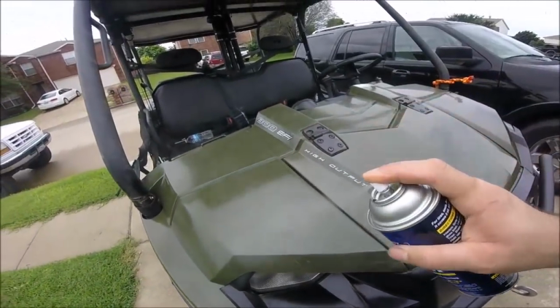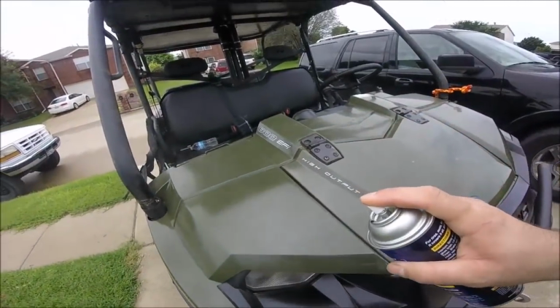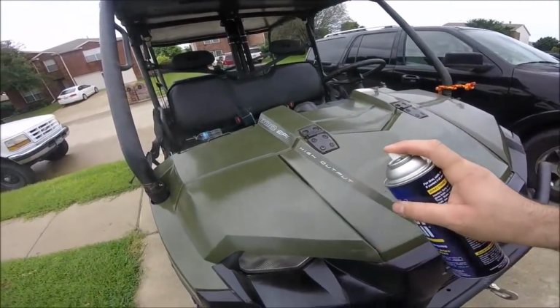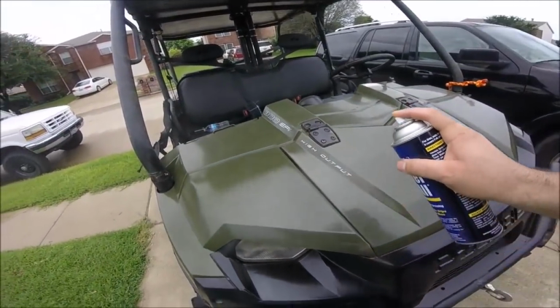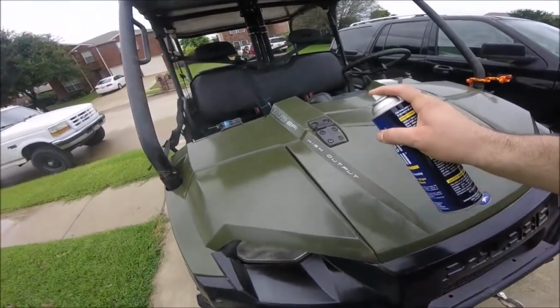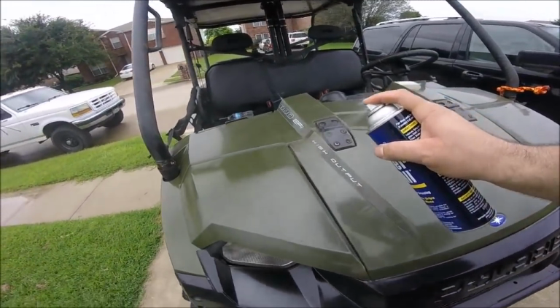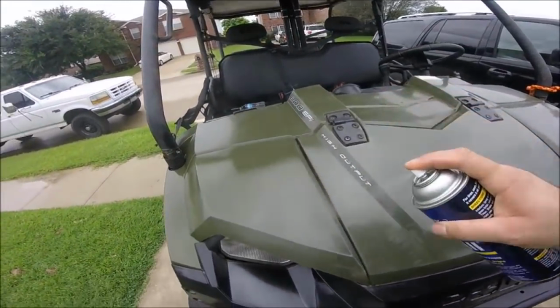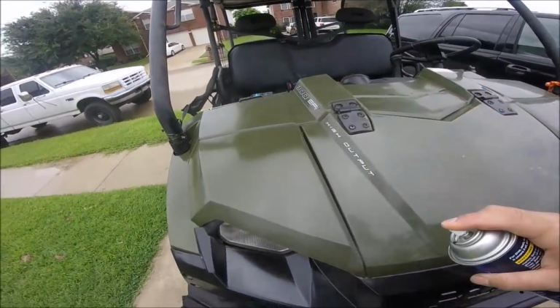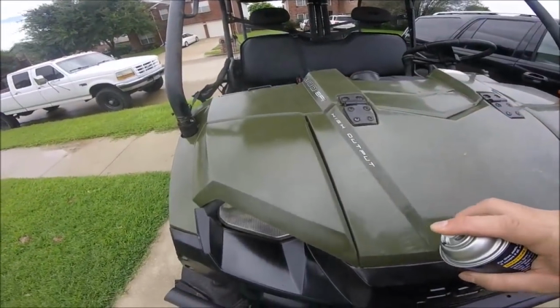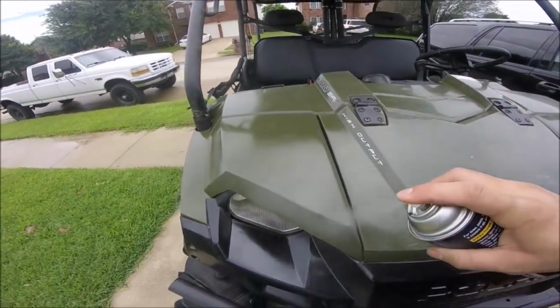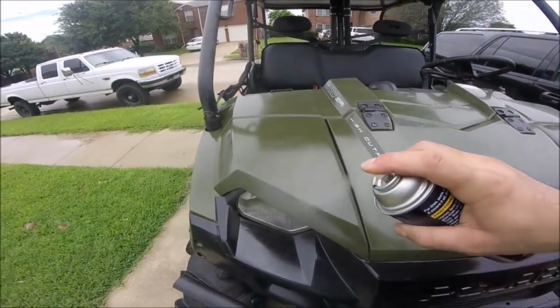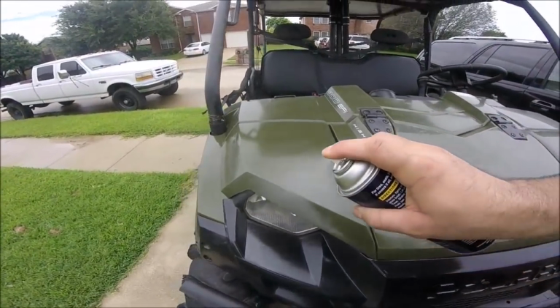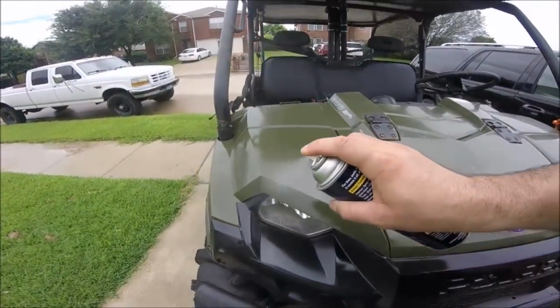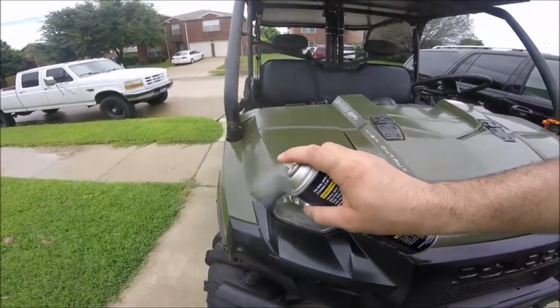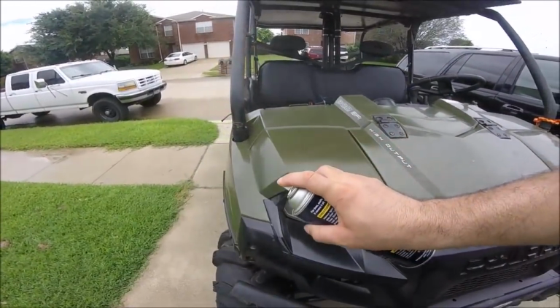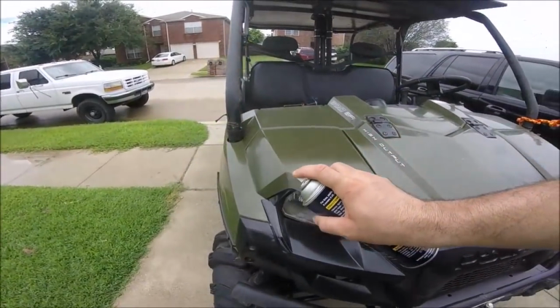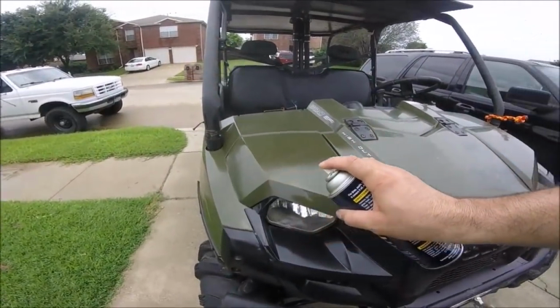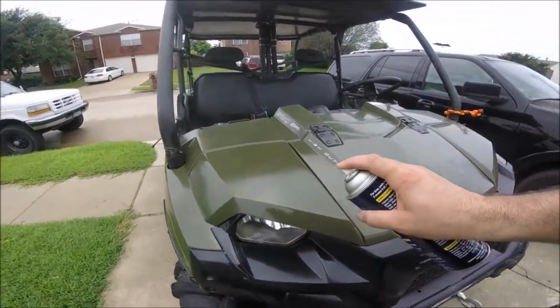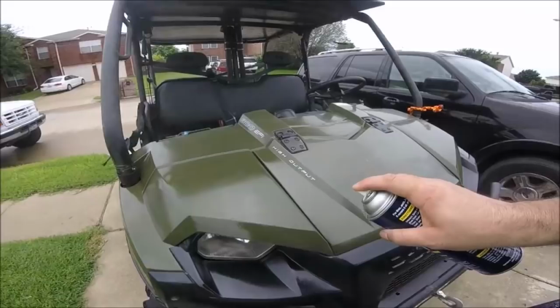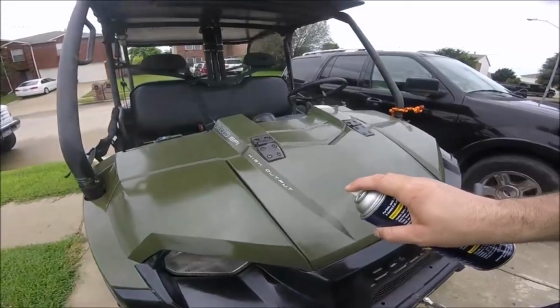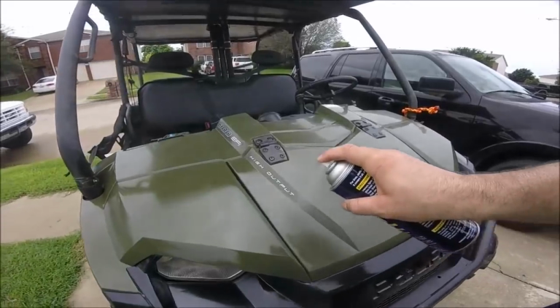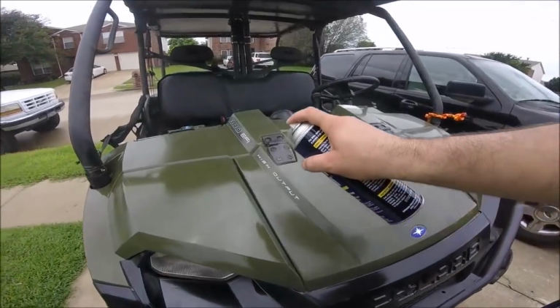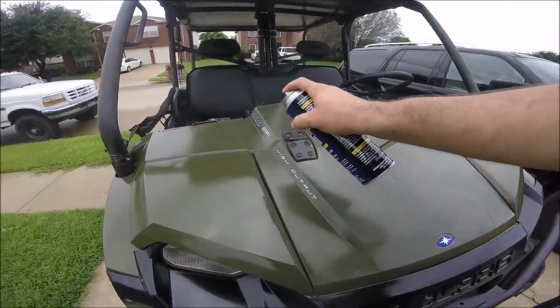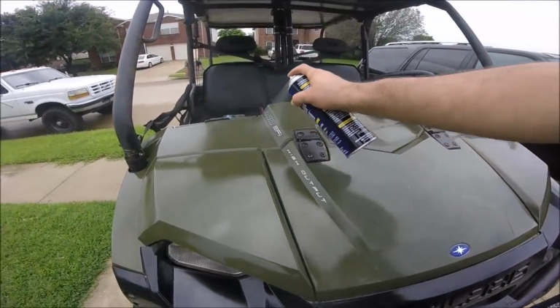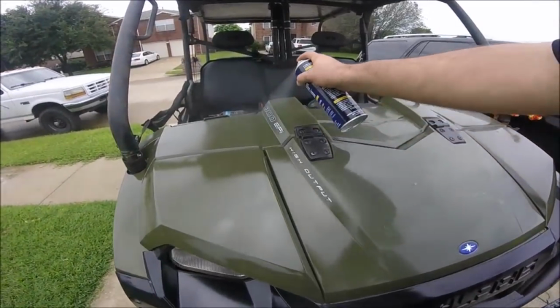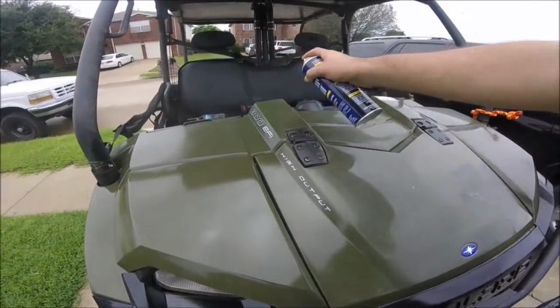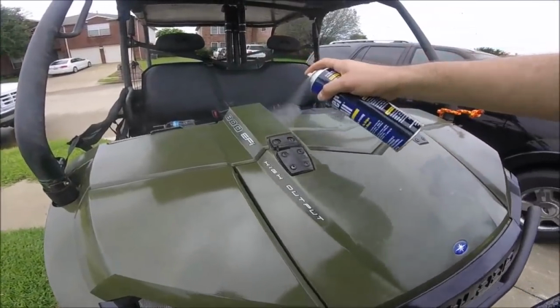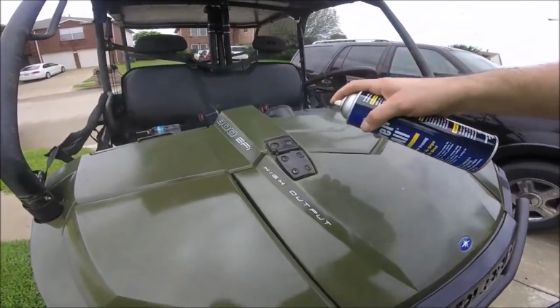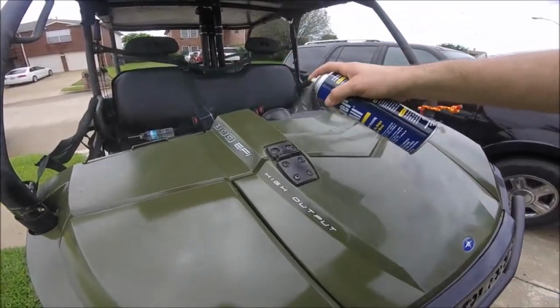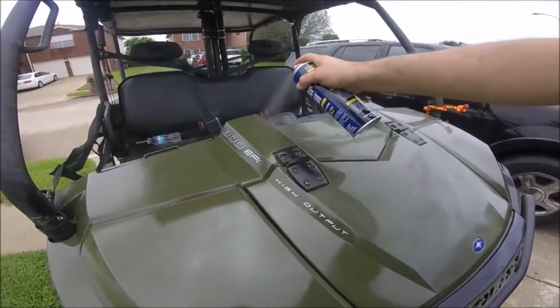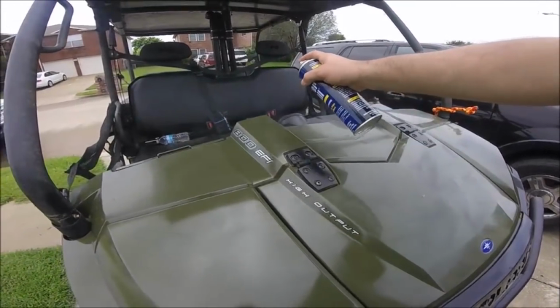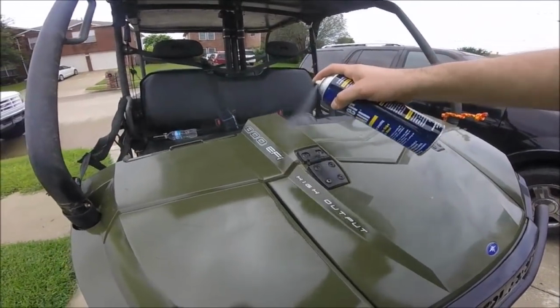Maybe not the real deep scratches, but these are definitely the light ones — it takes care of those.